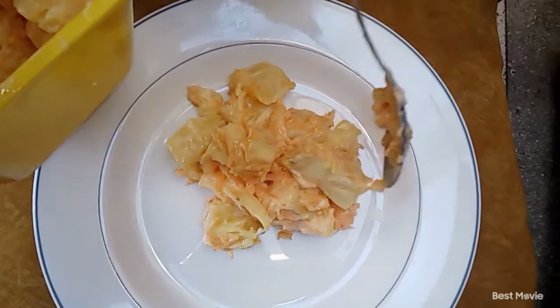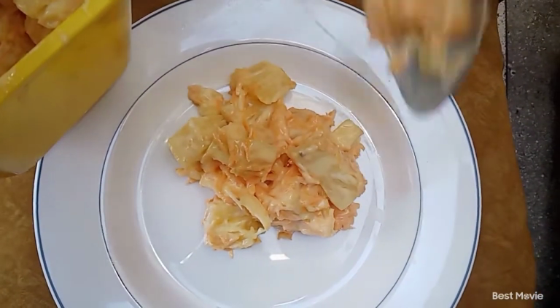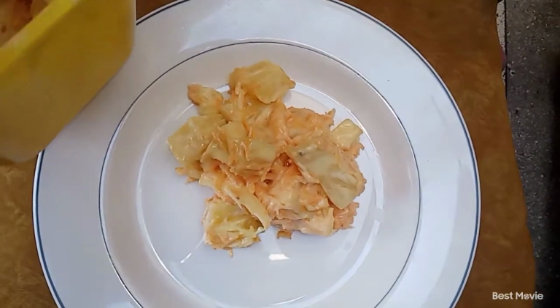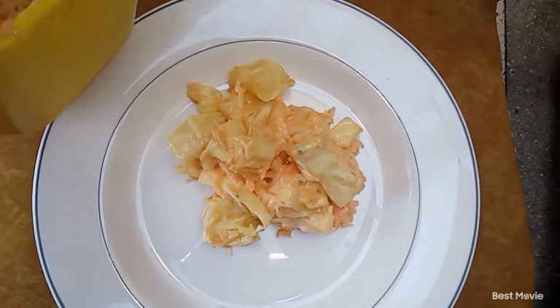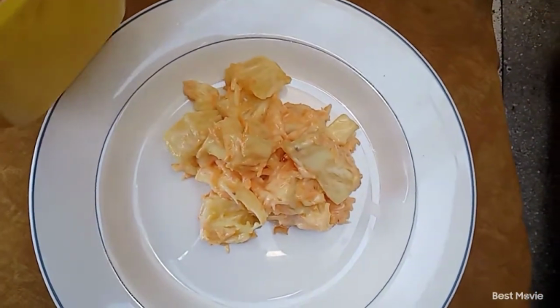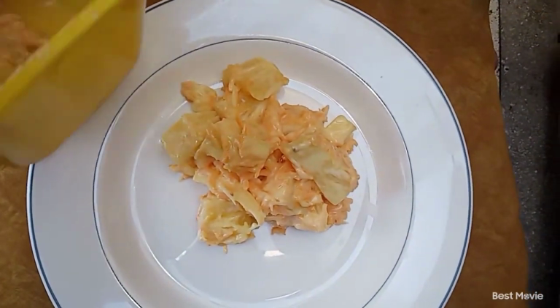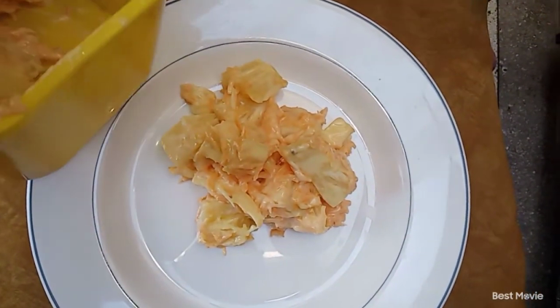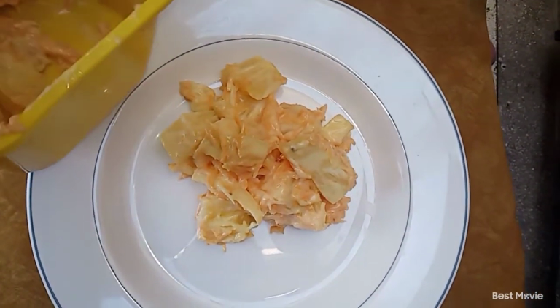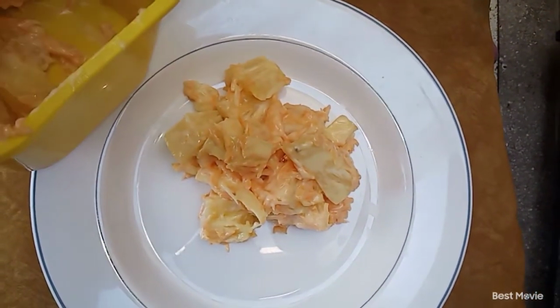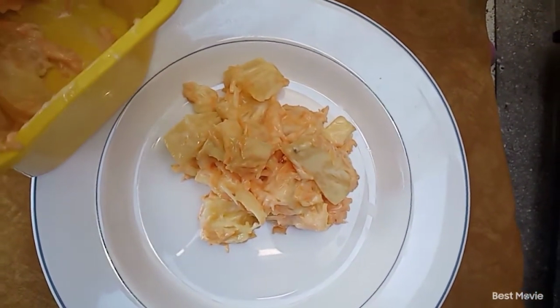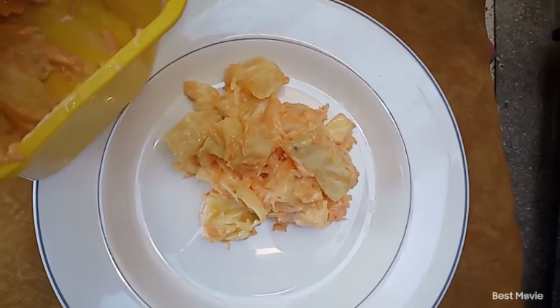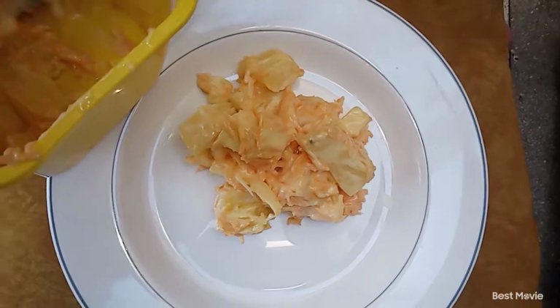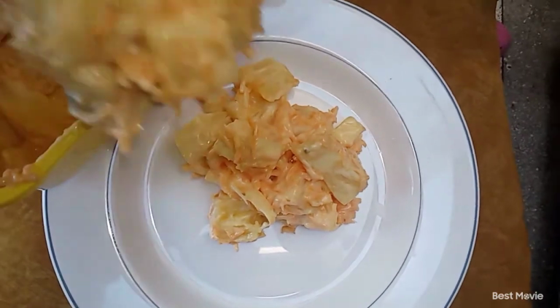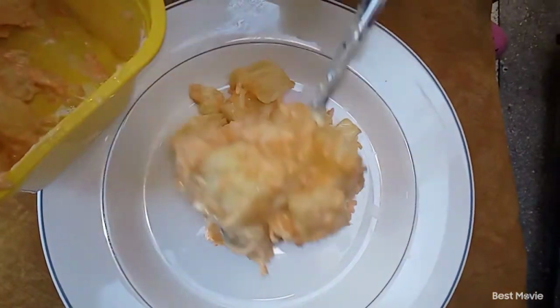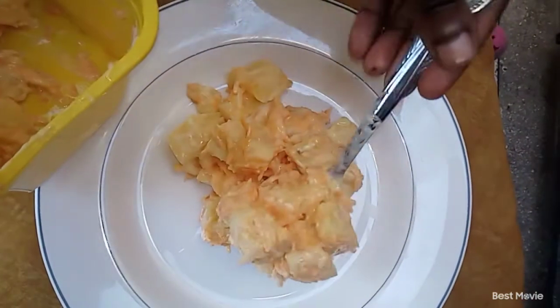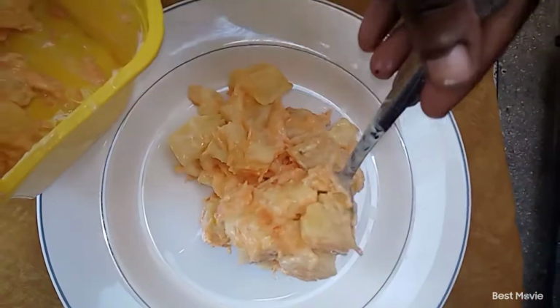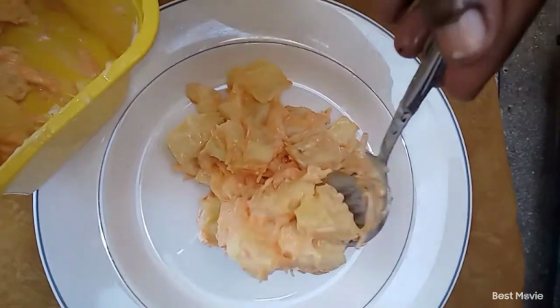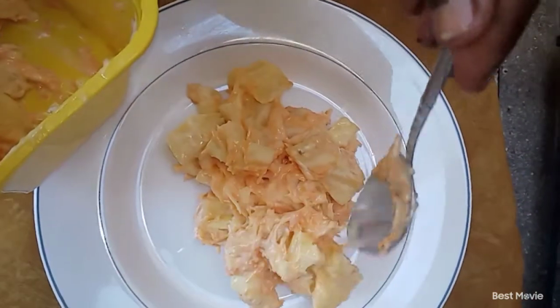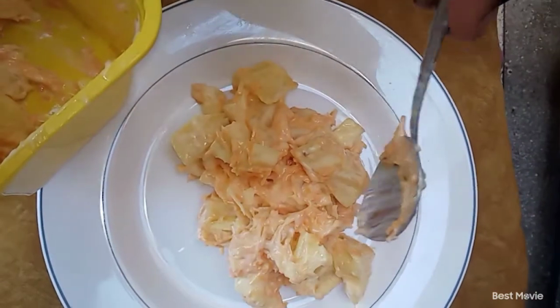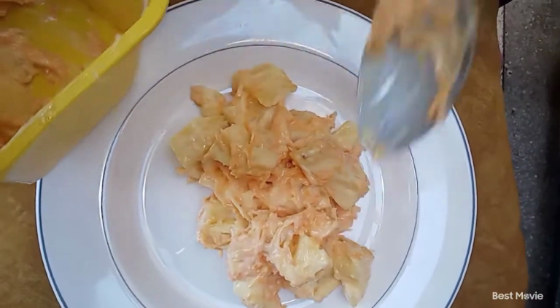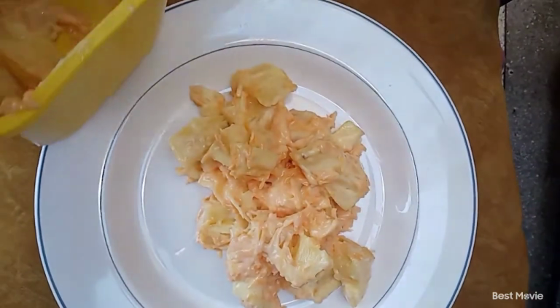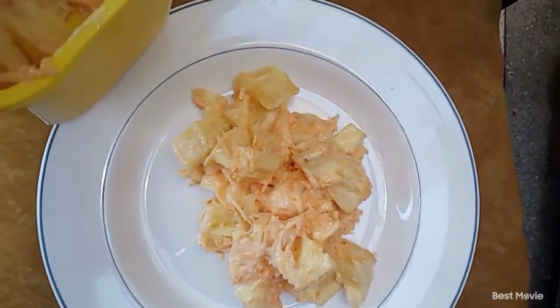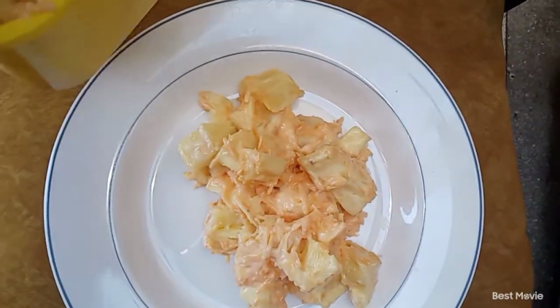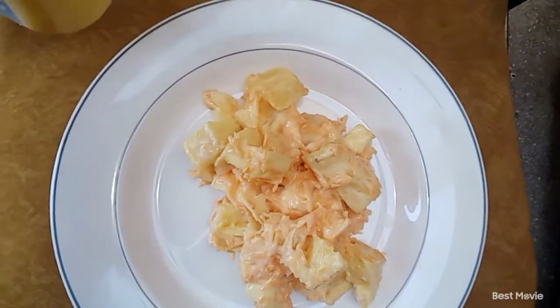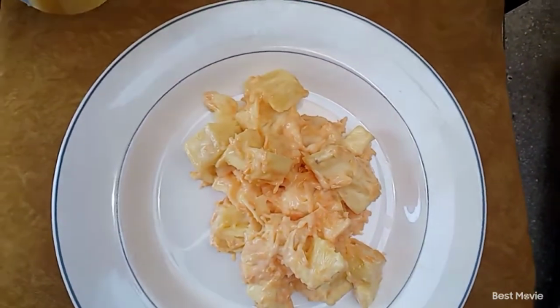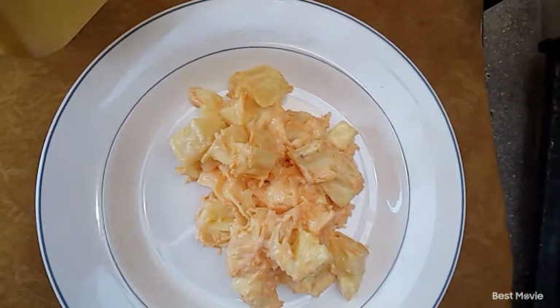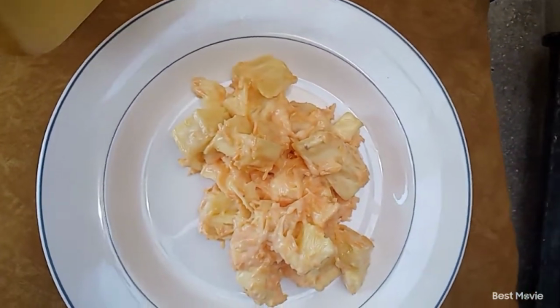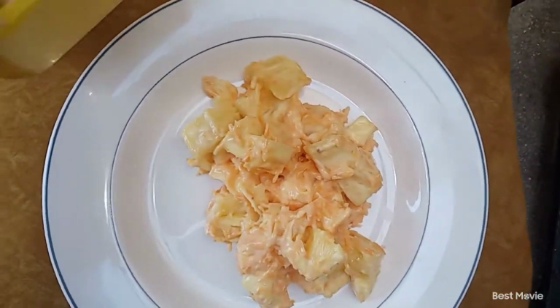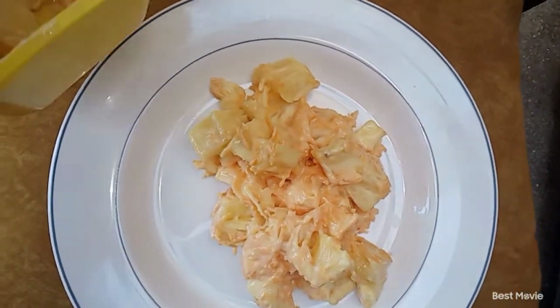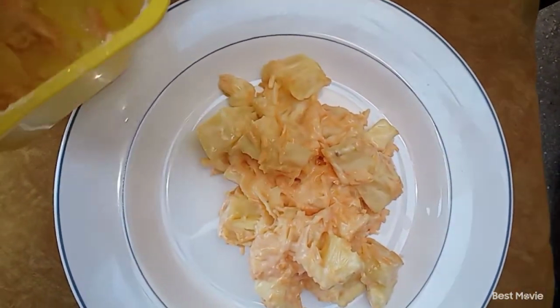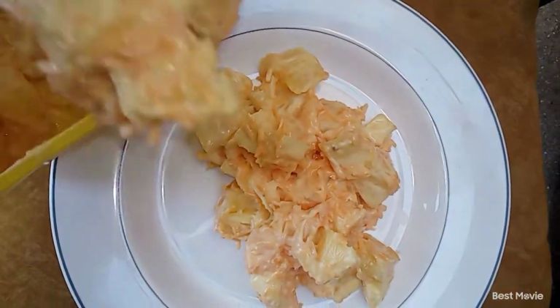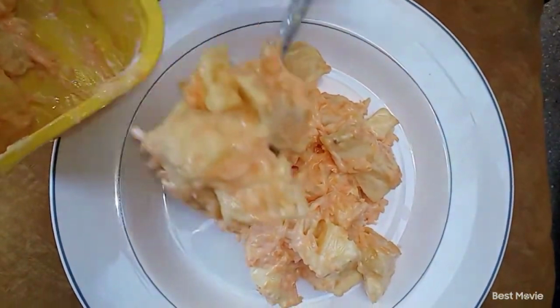In today's video, we're going to keep it very simple and very sweet because I'm going to show you how to make the pineapple salad at home.